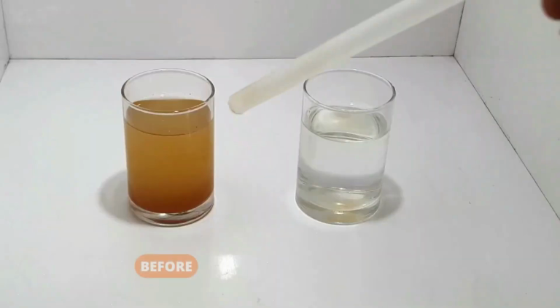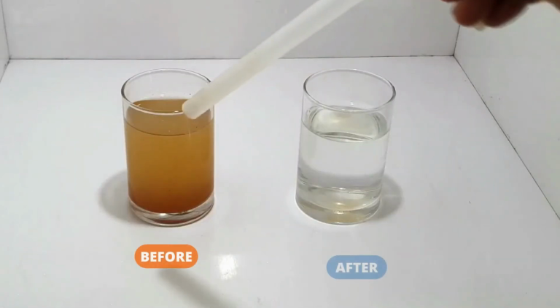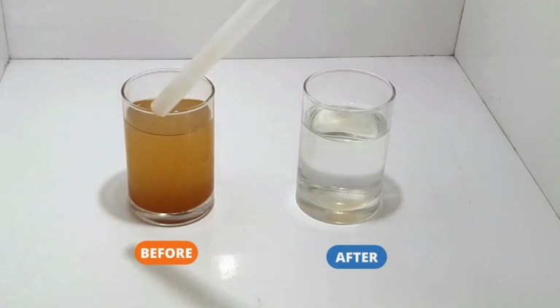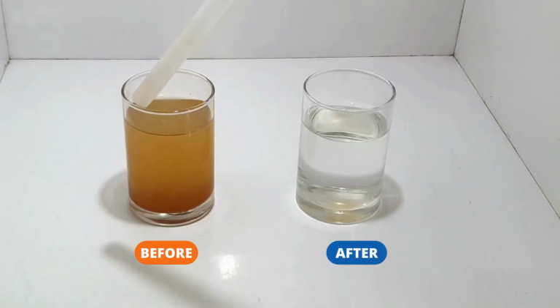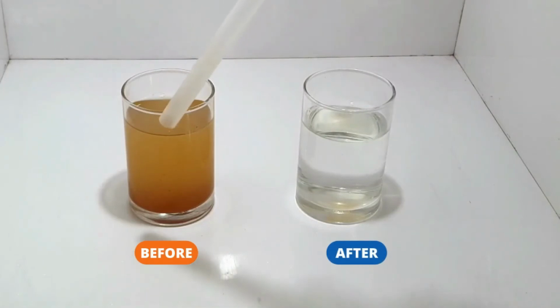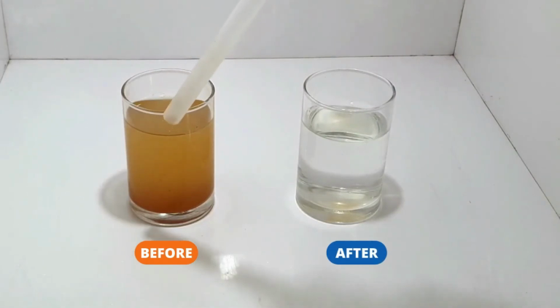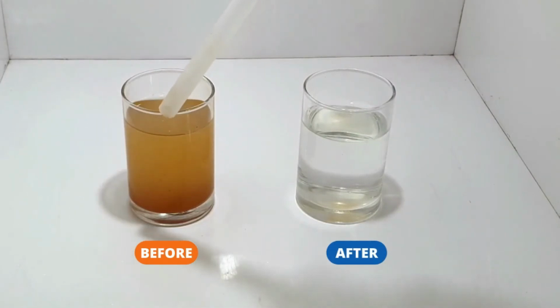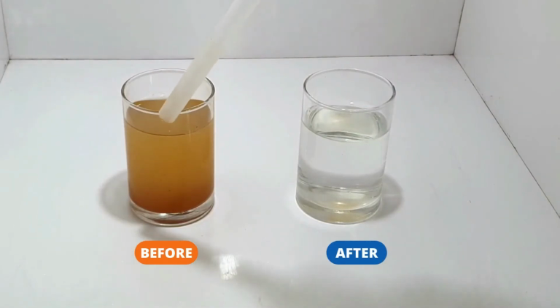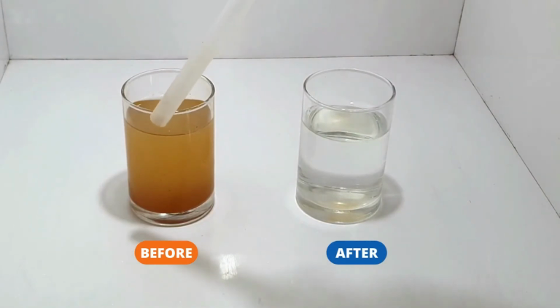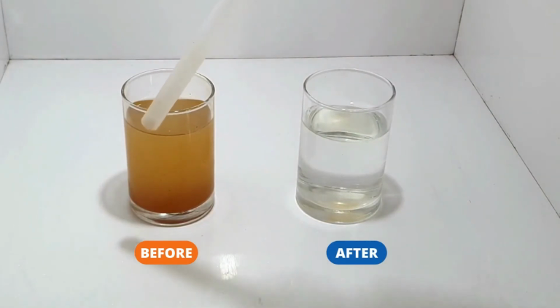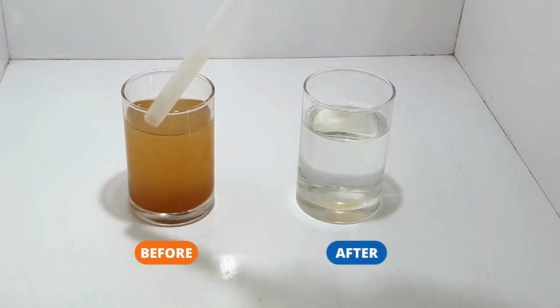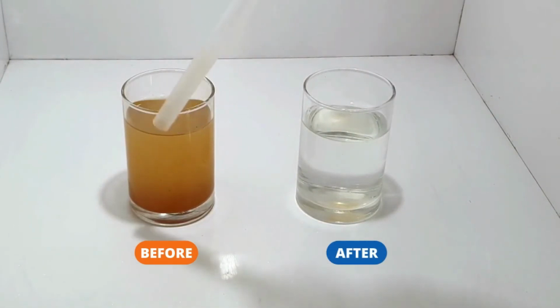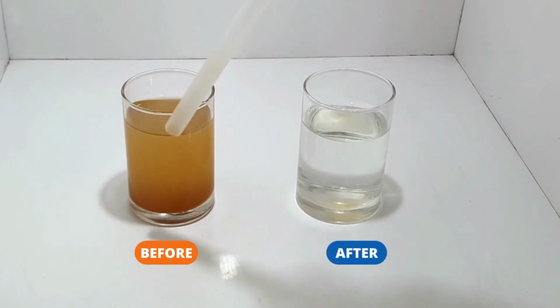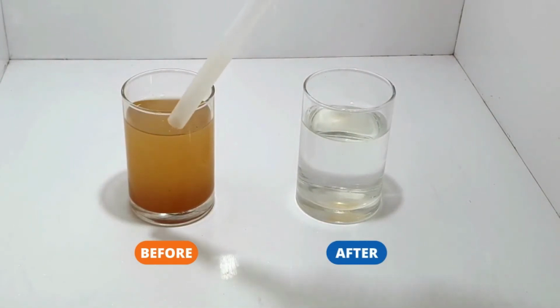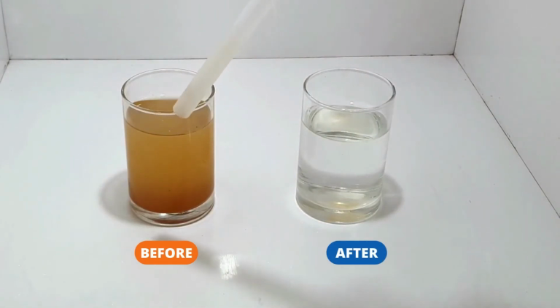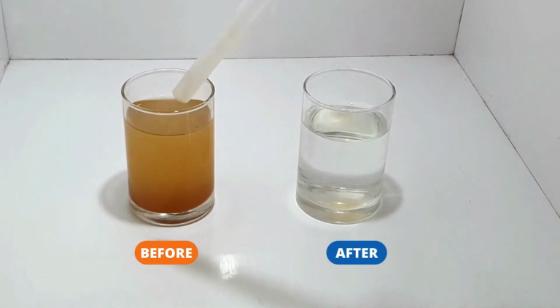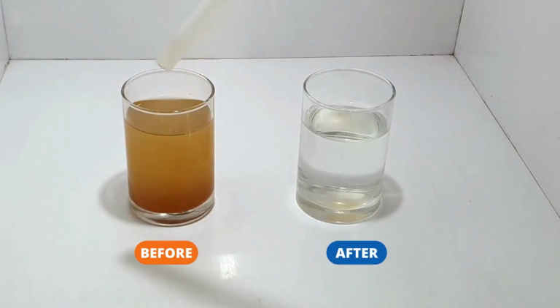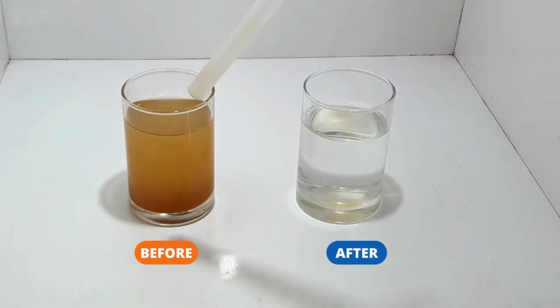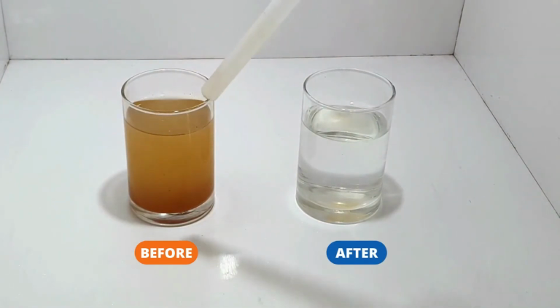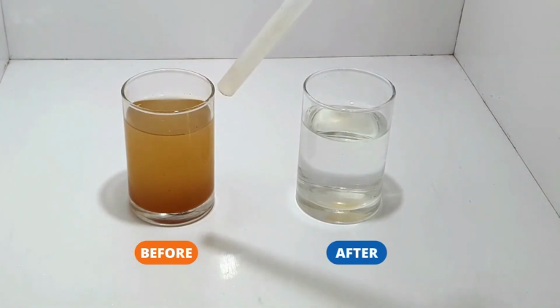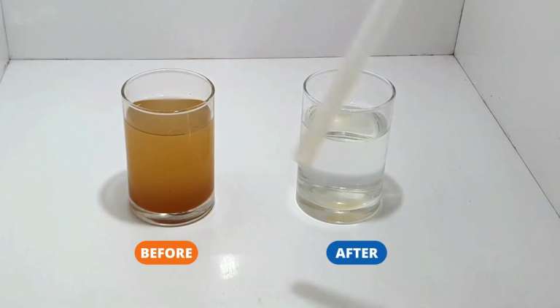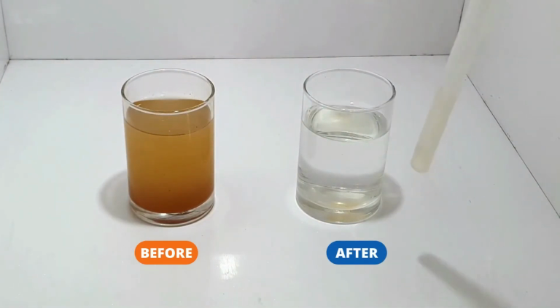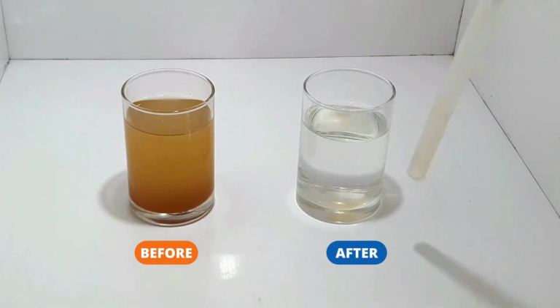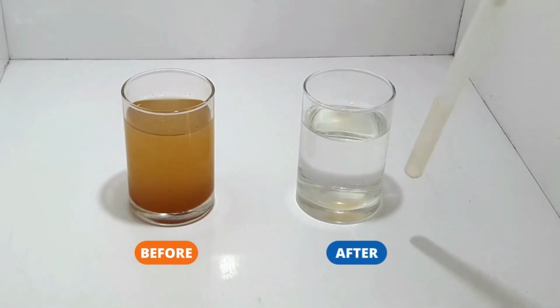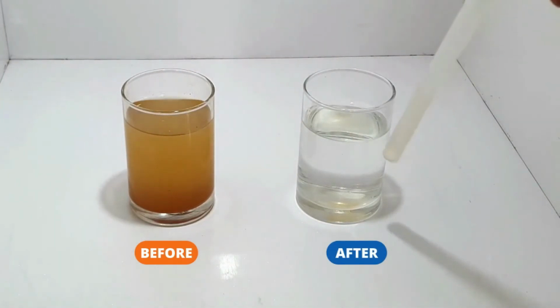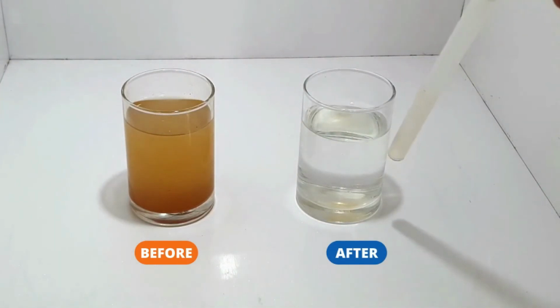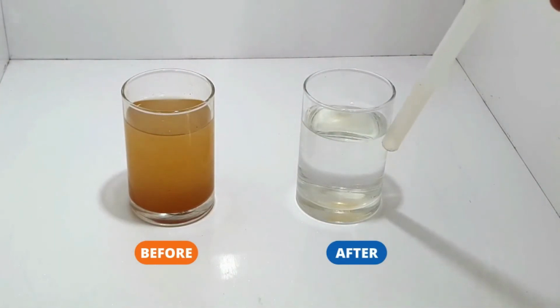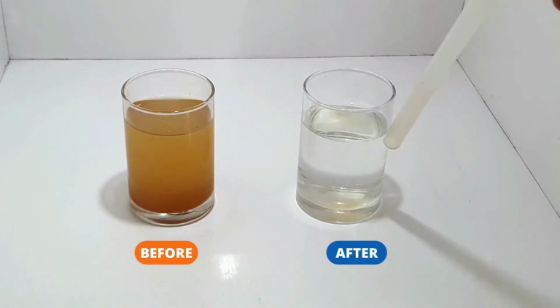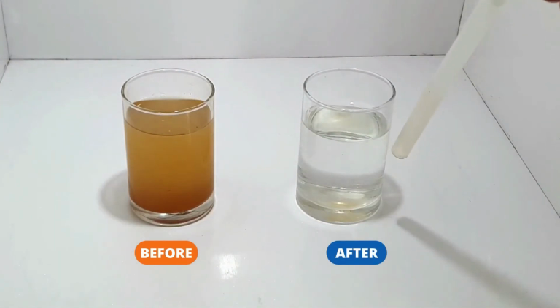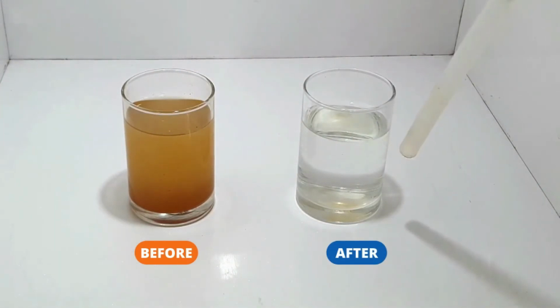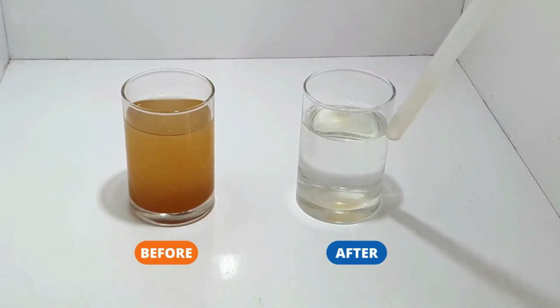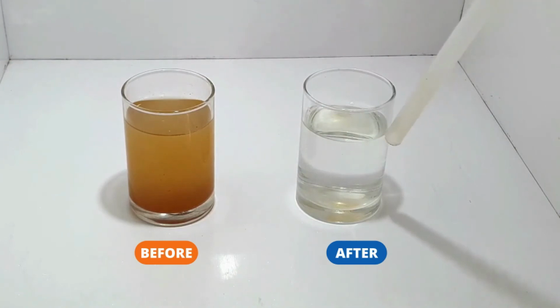This is the actual source of water coming in before treatment, and after treatment this is the color of the water — it is completely clear.